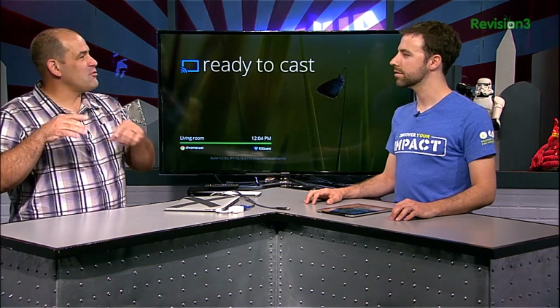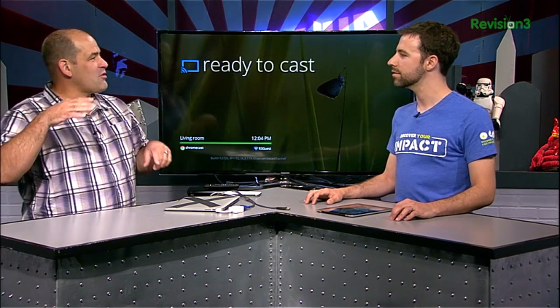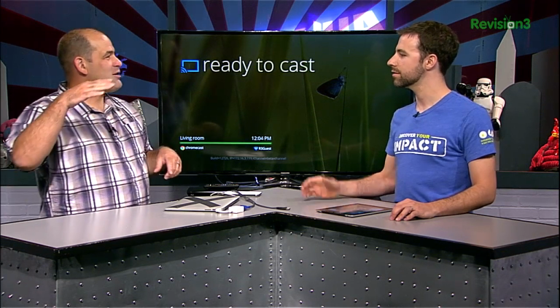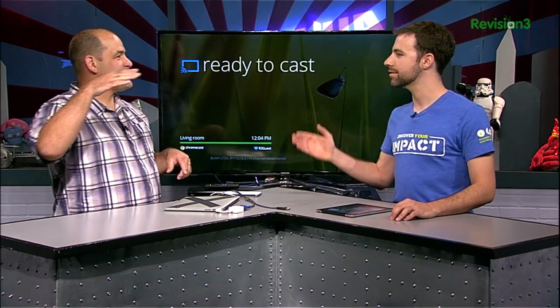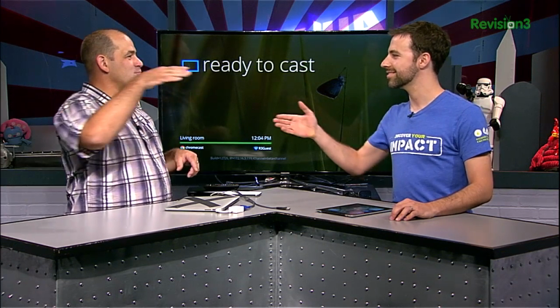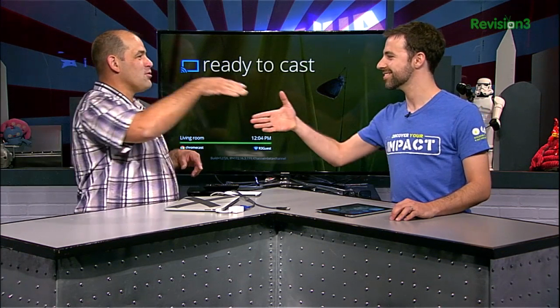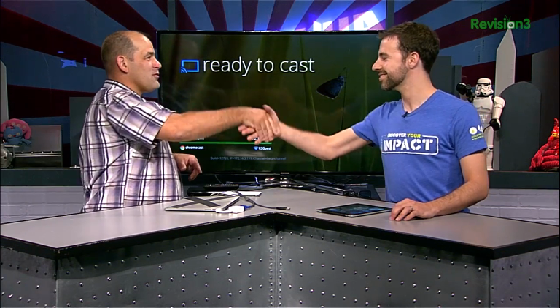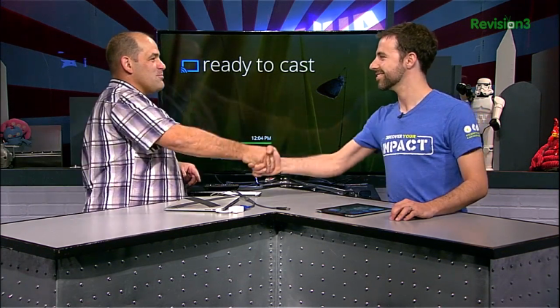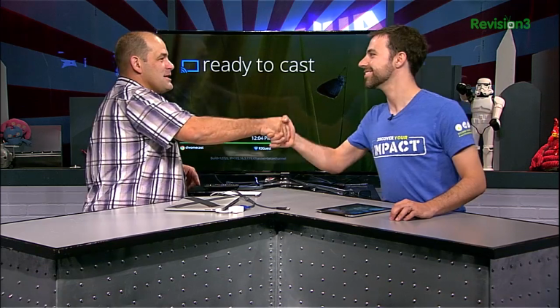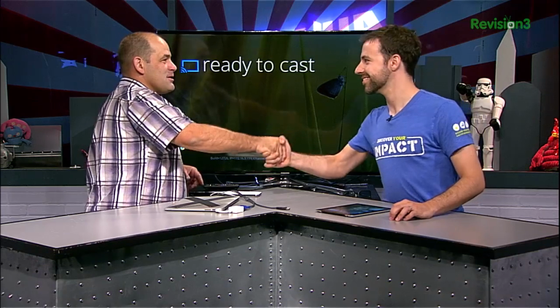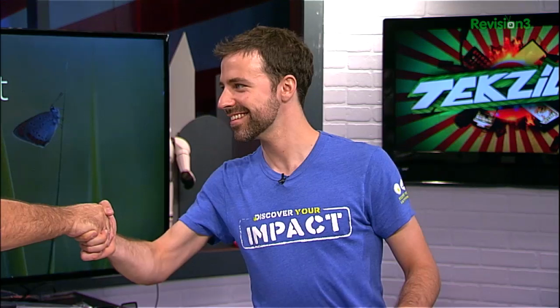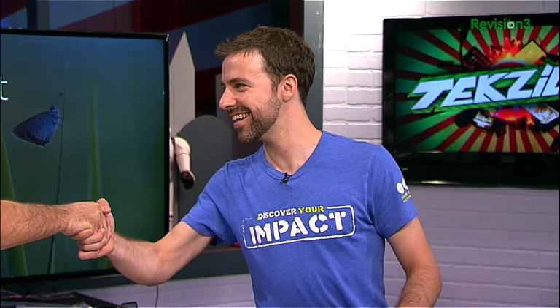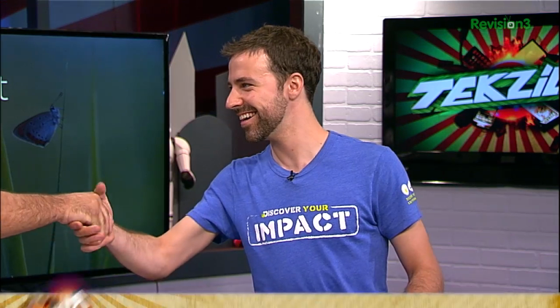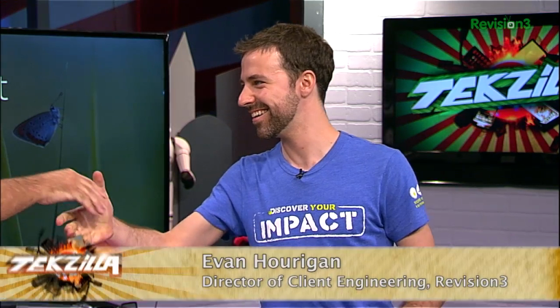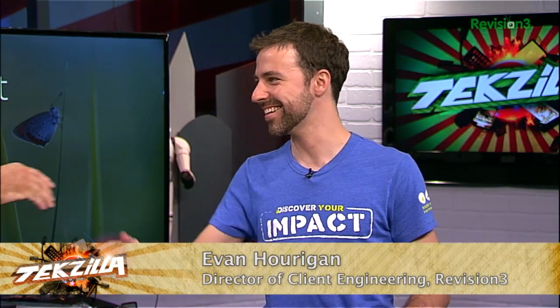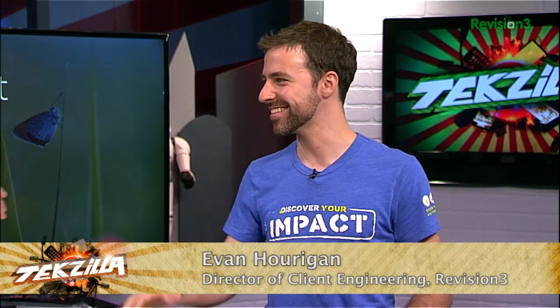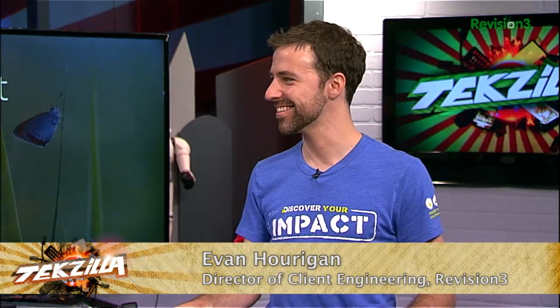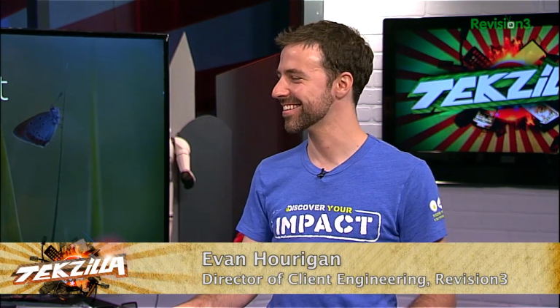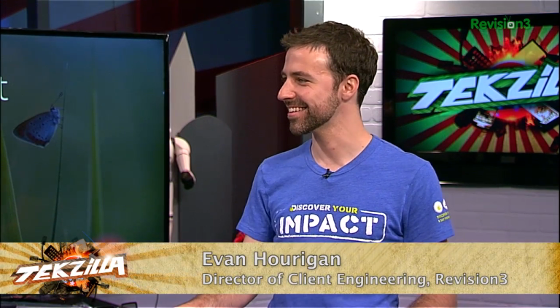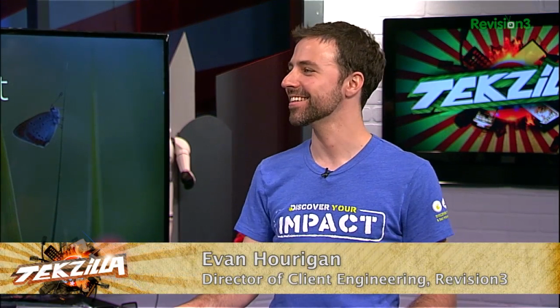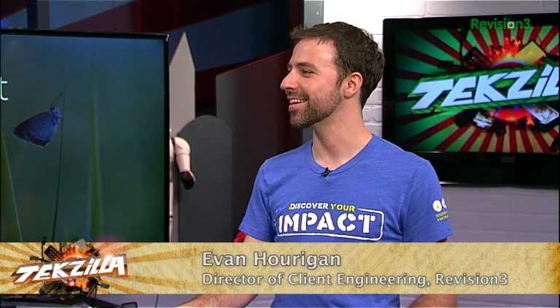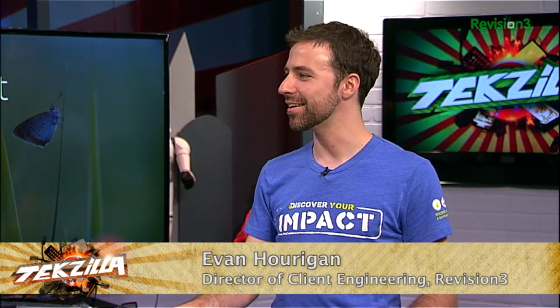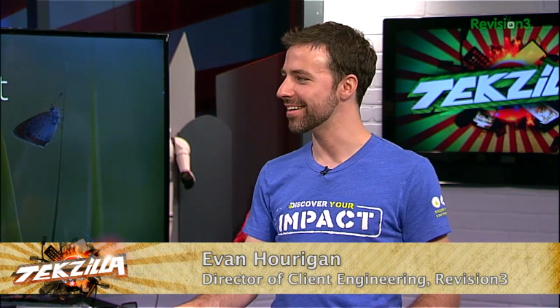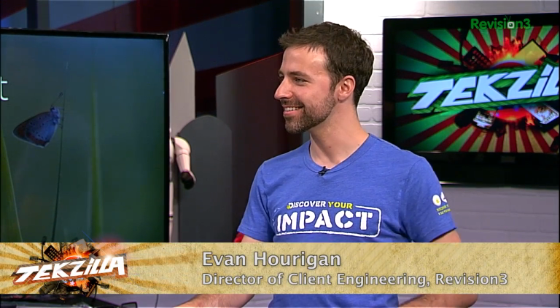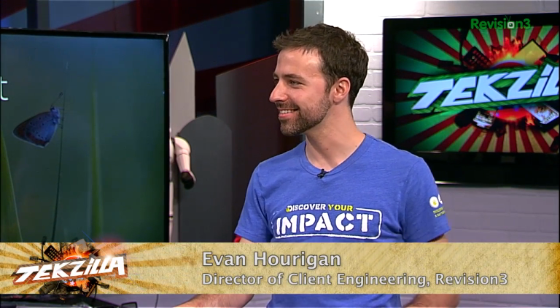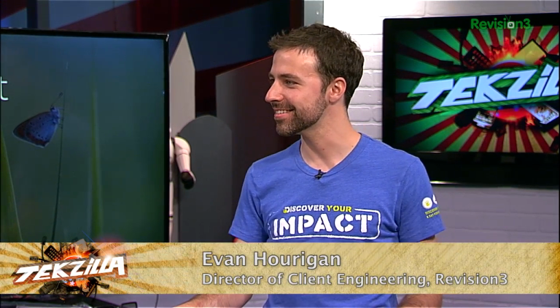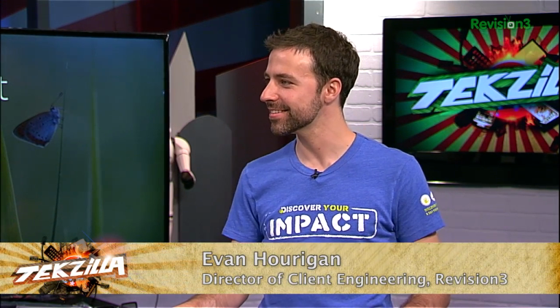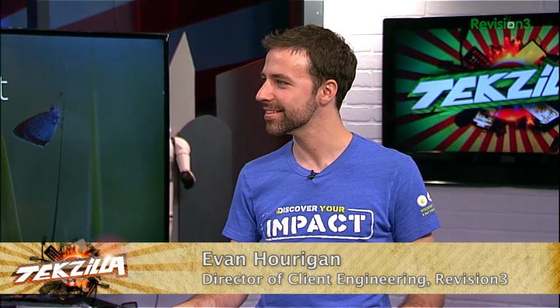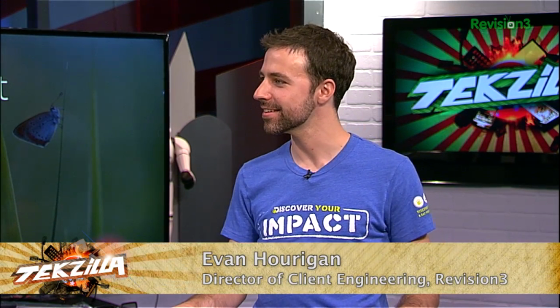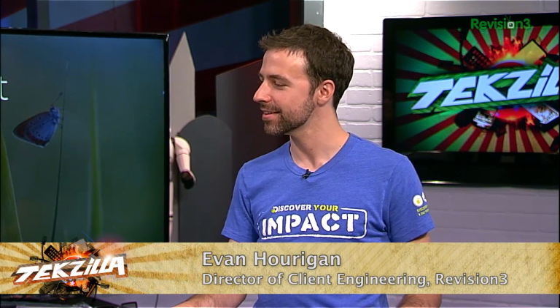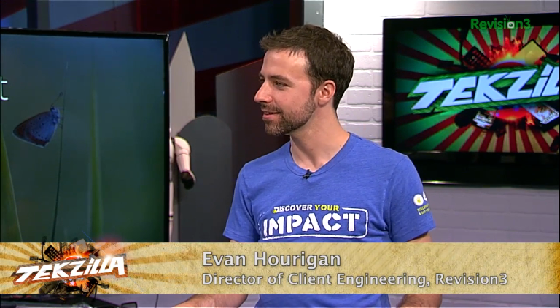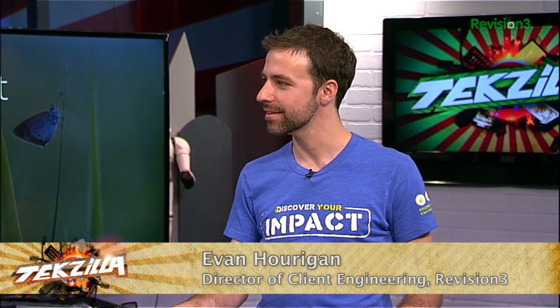Revision 3's Director of Client Engineering — your title has morphed in amazing ways — Kevin Horgan joins us. How are you? I'm great.